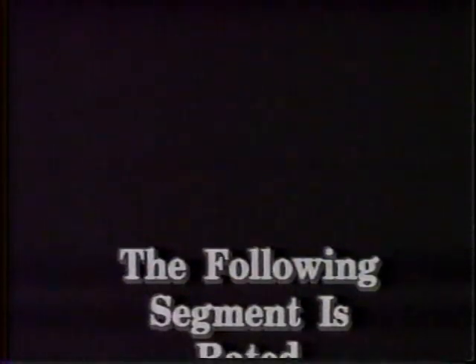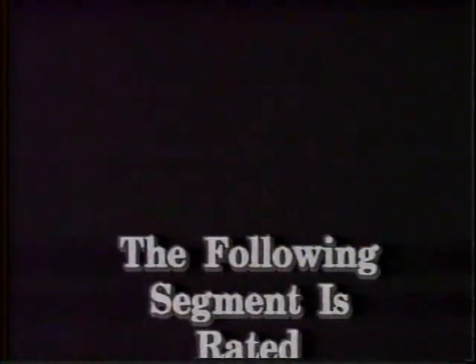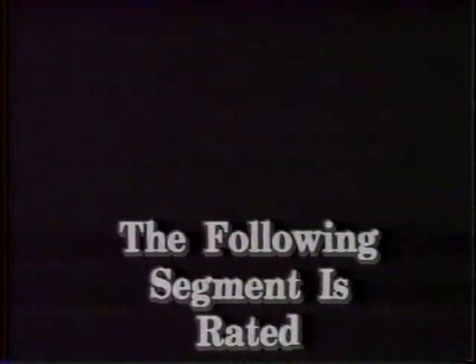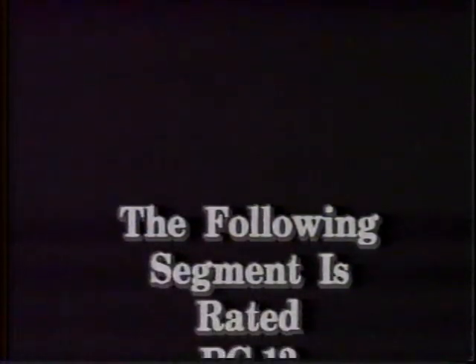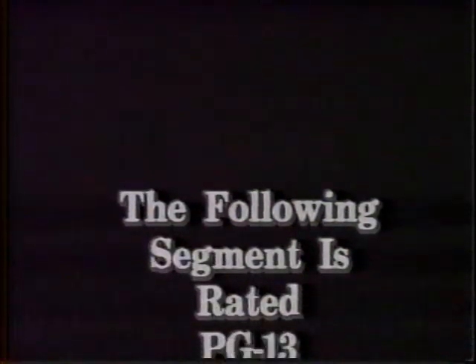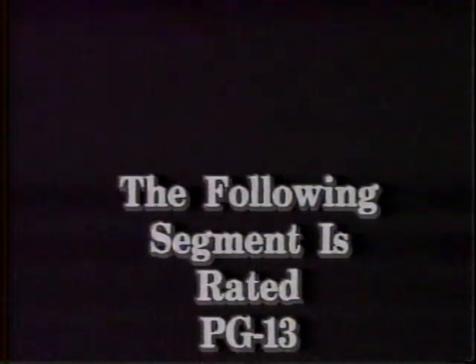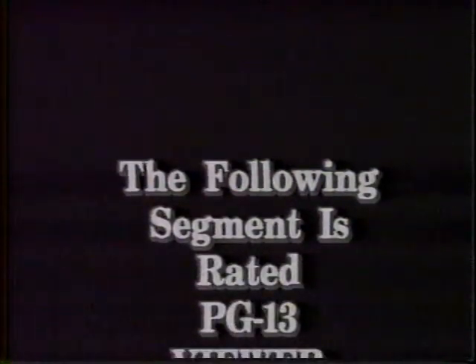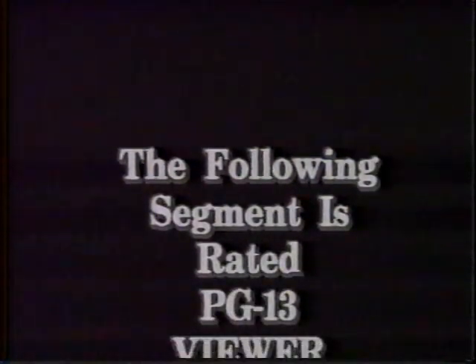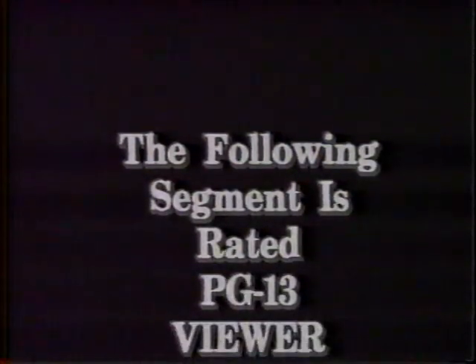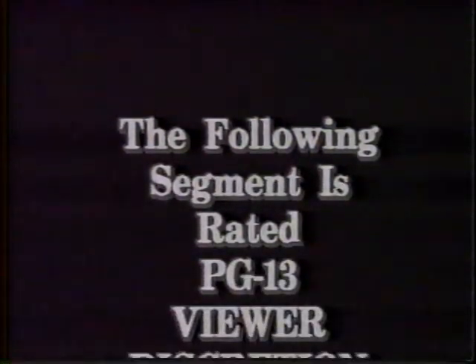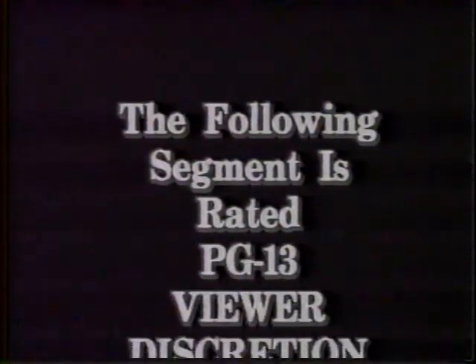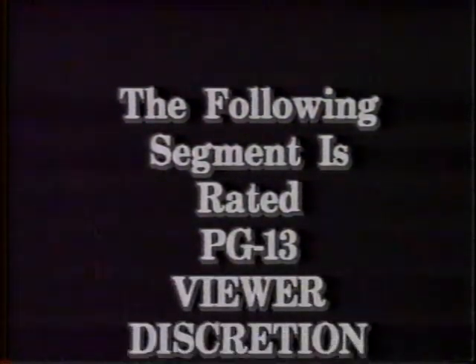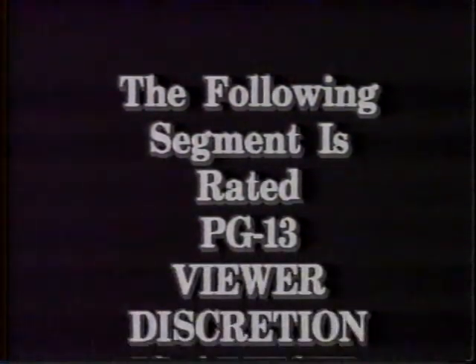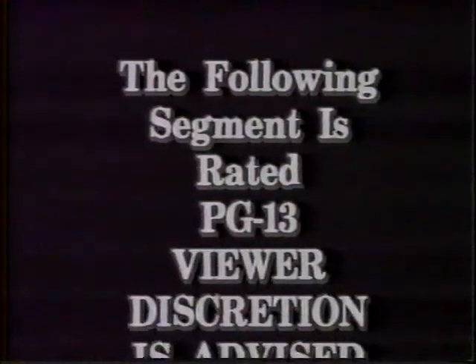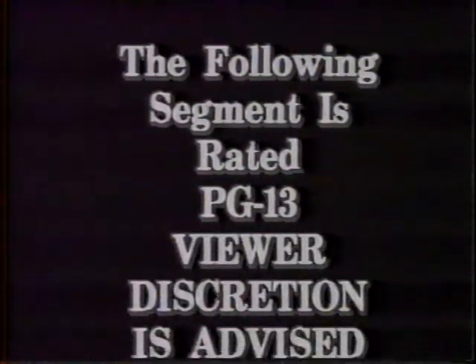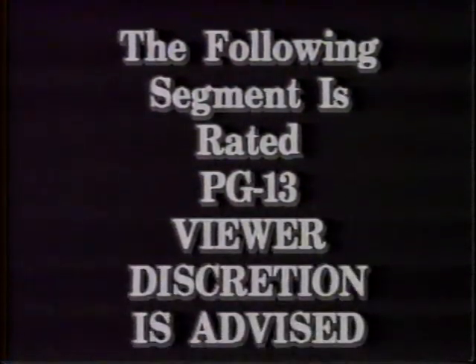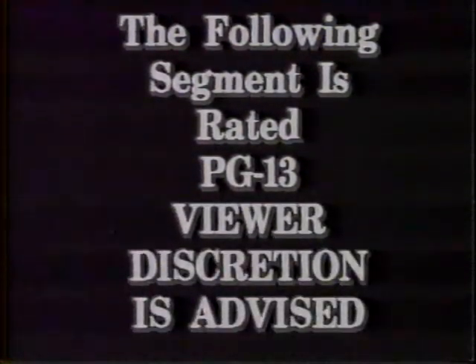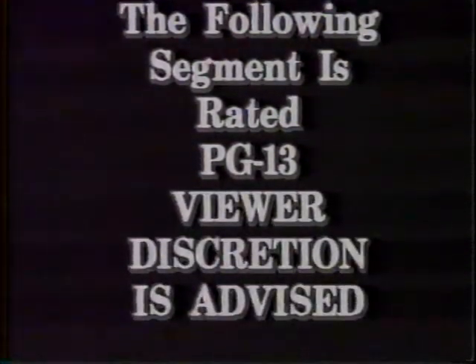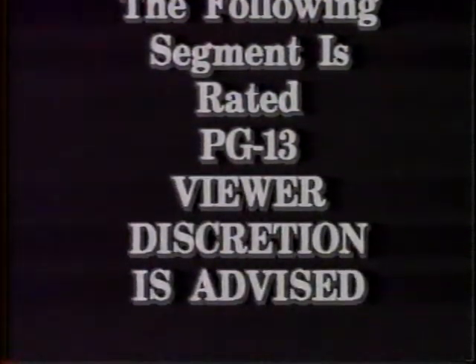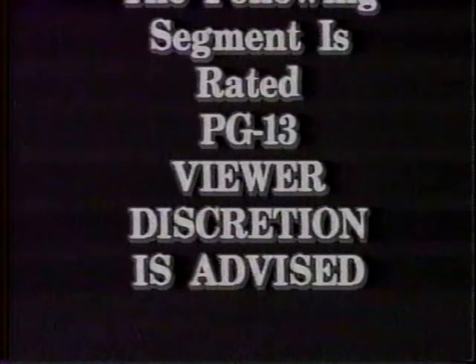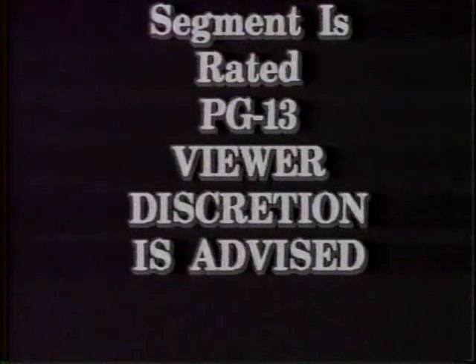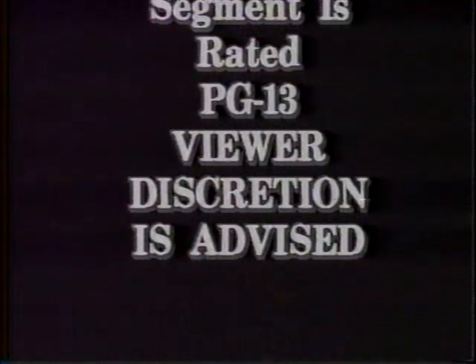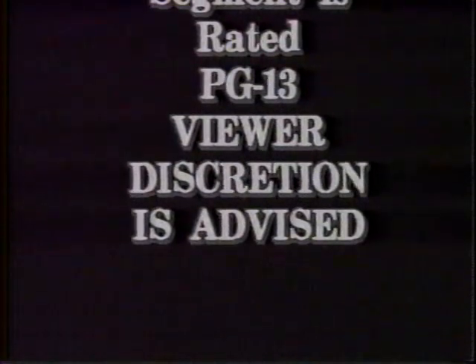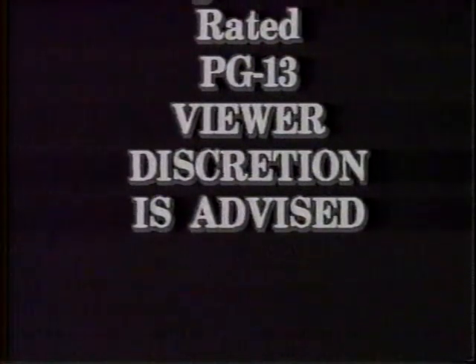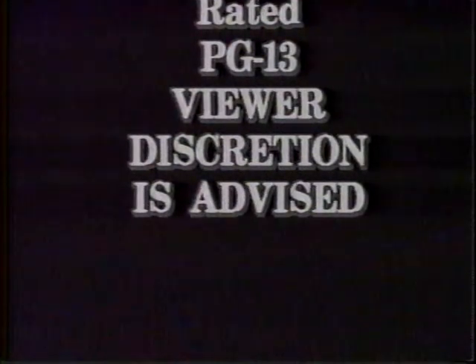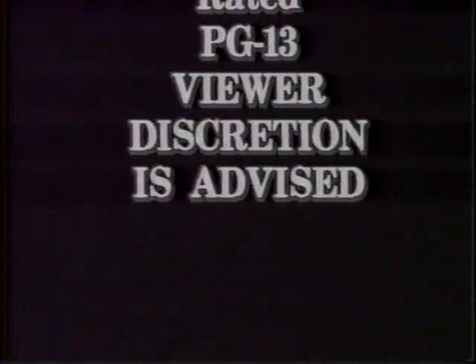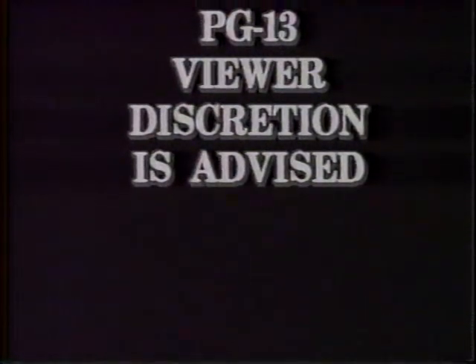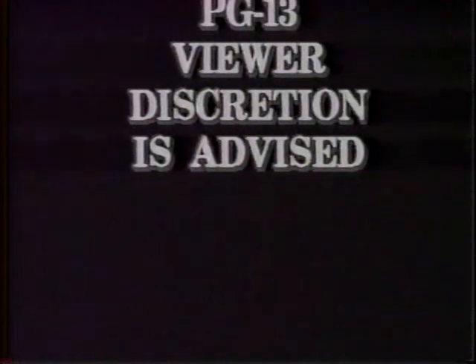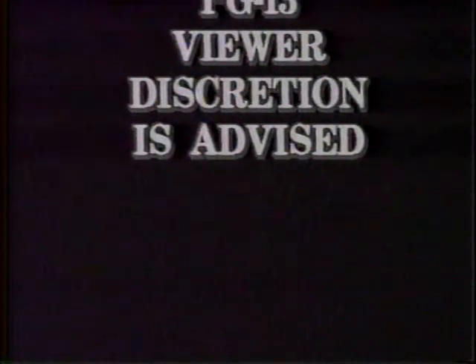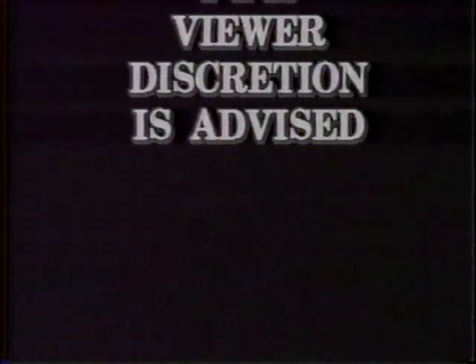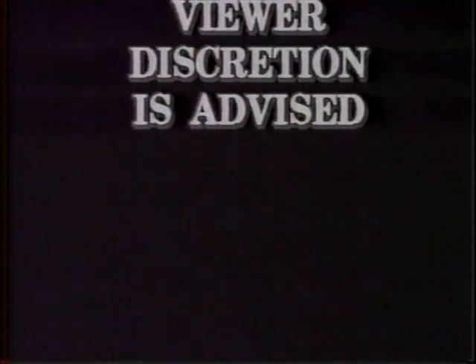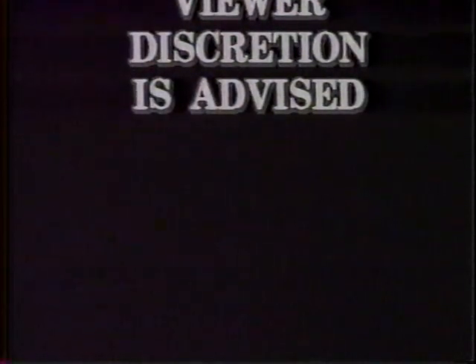The following segment is rated PG-13. Viewer discretion is advised.